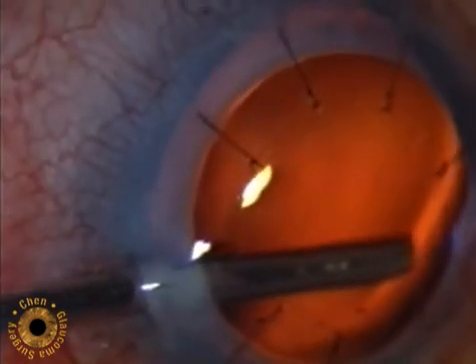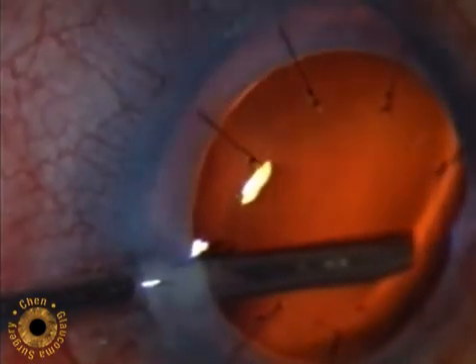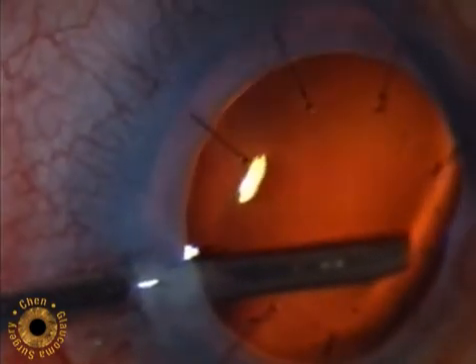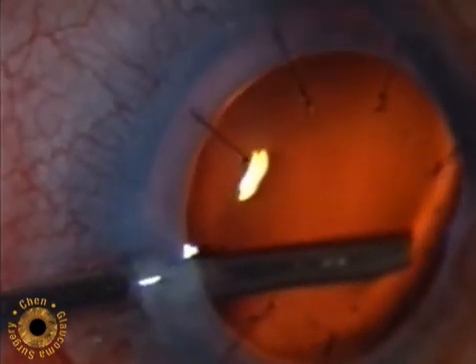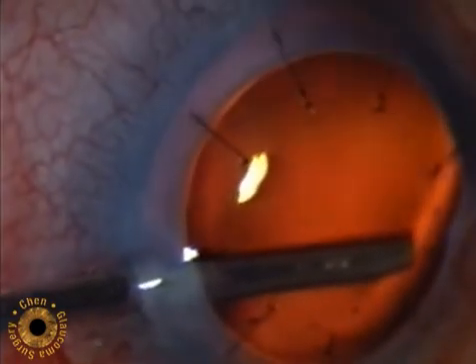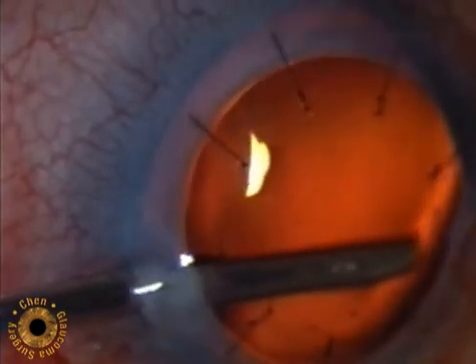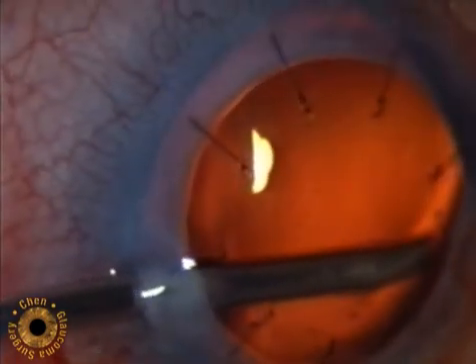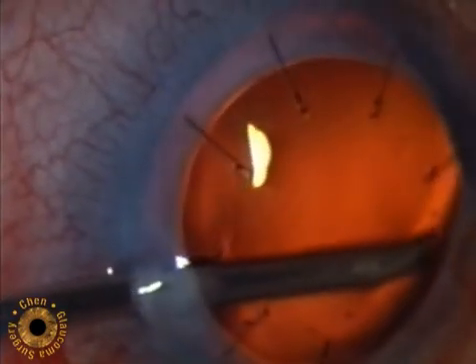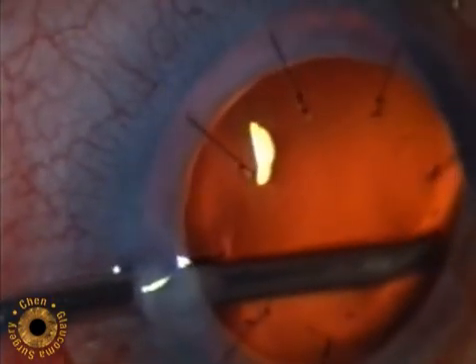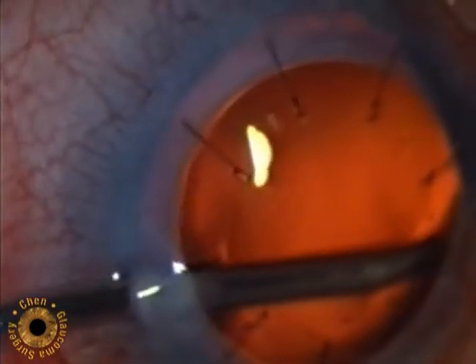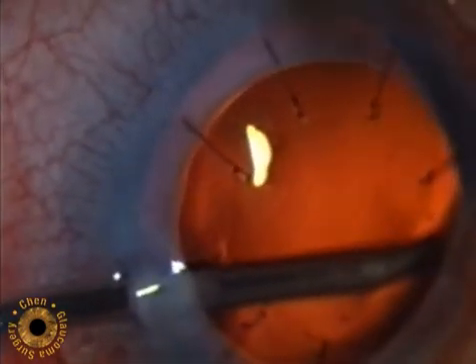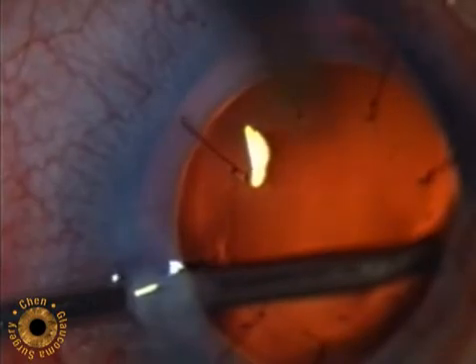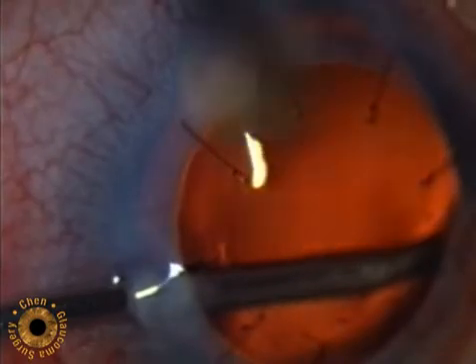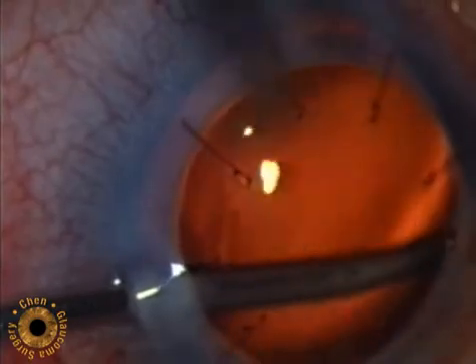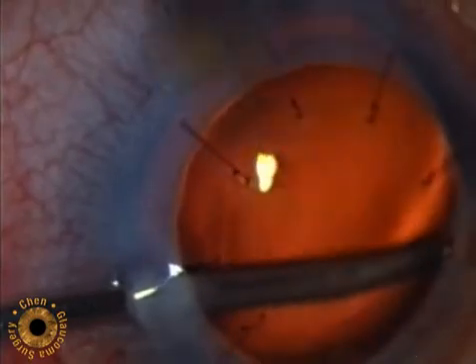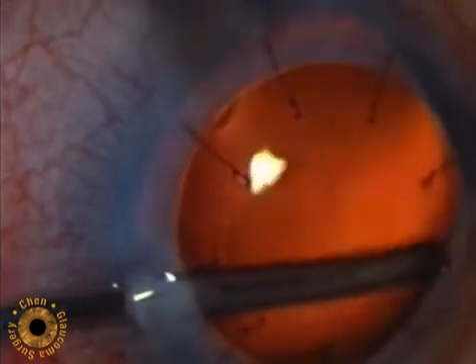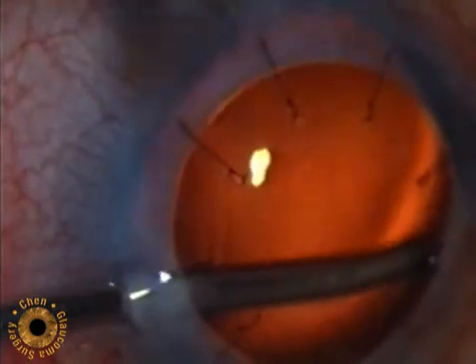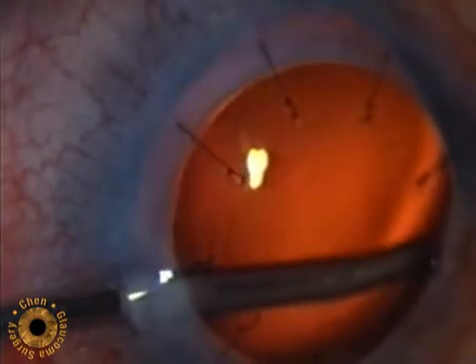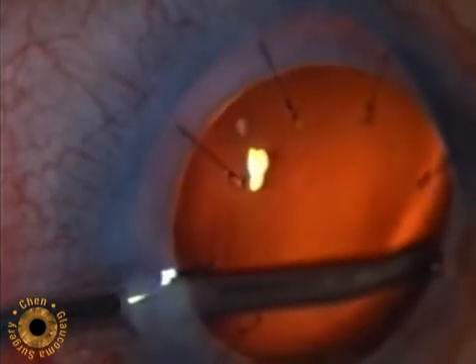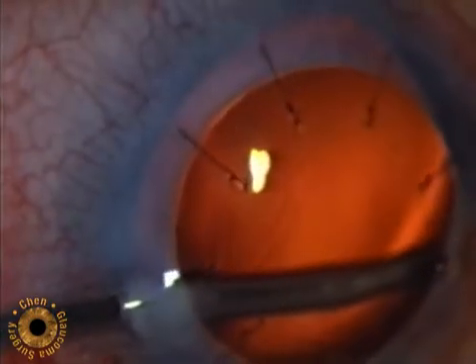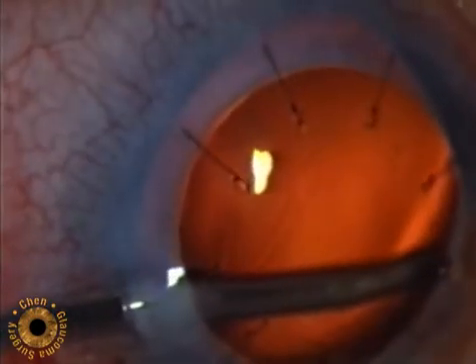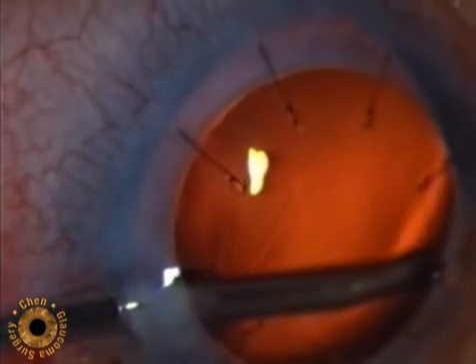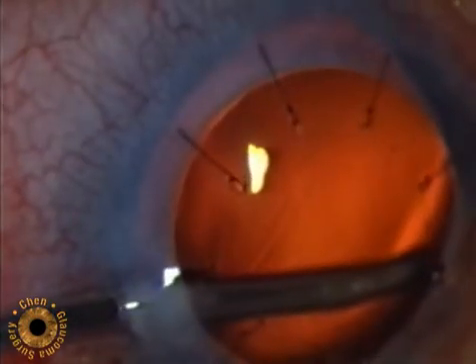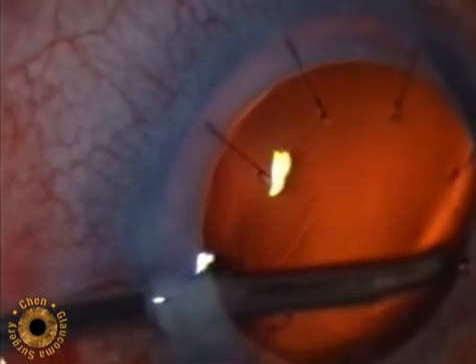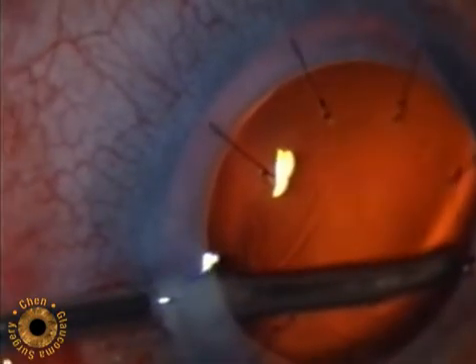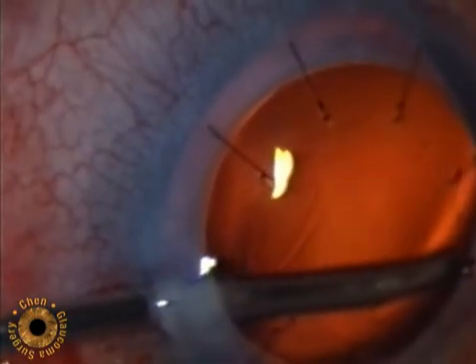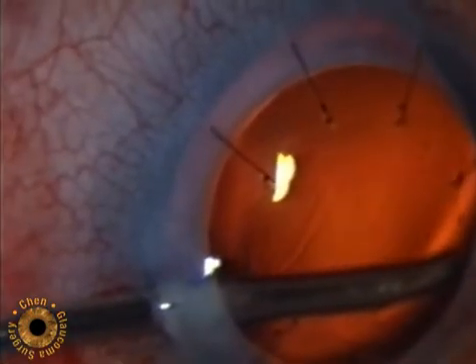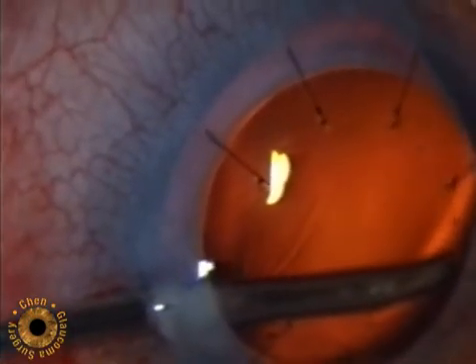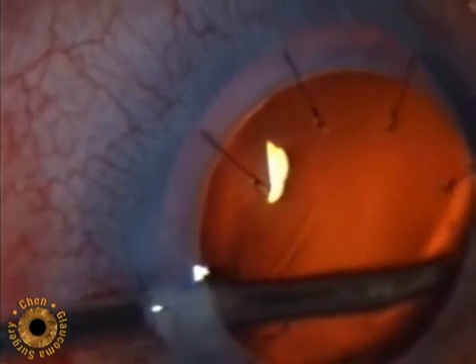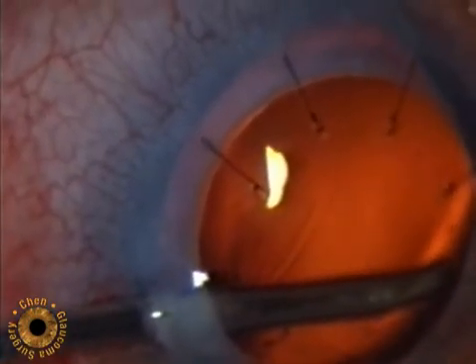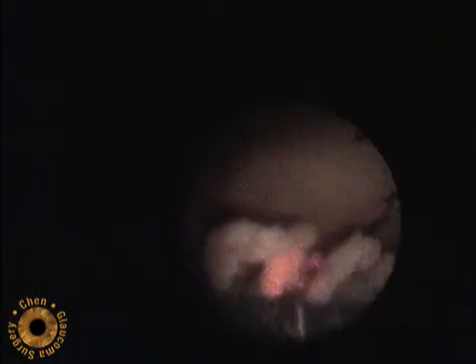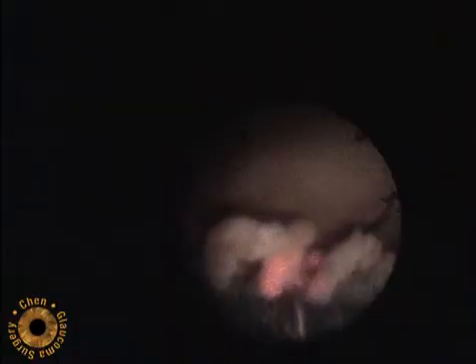Once the probe is properly positioned, the surgeon's attention is then focused on the ECP monitor to directly observe the treatment.